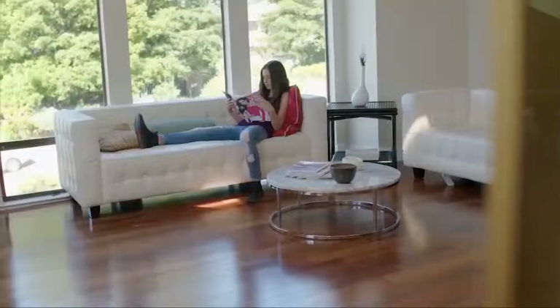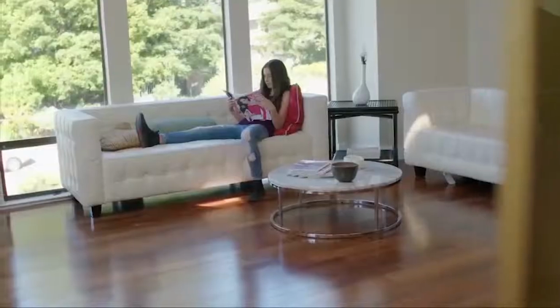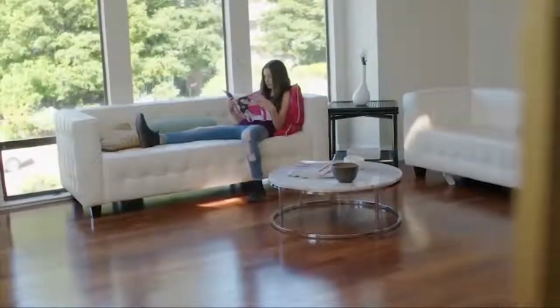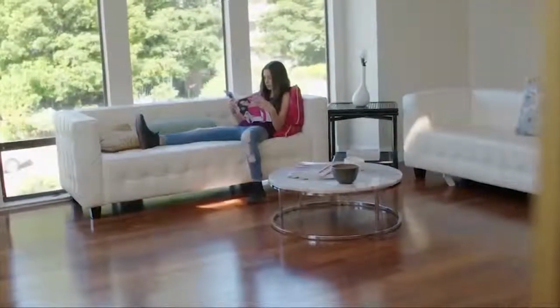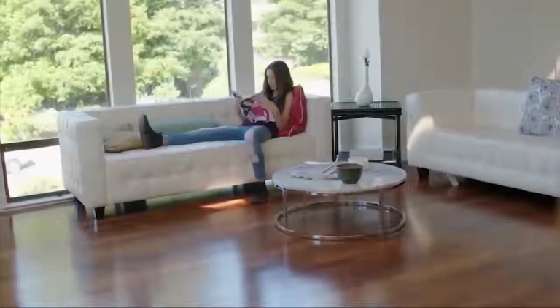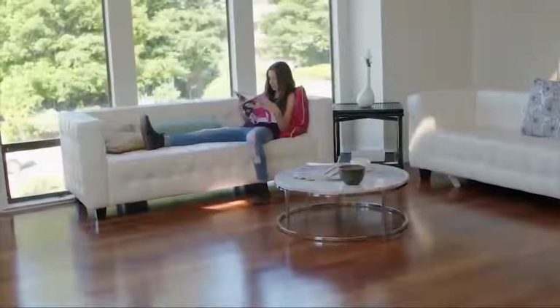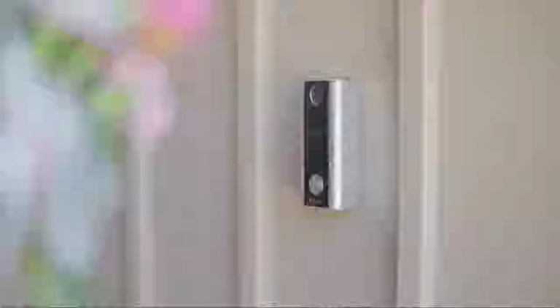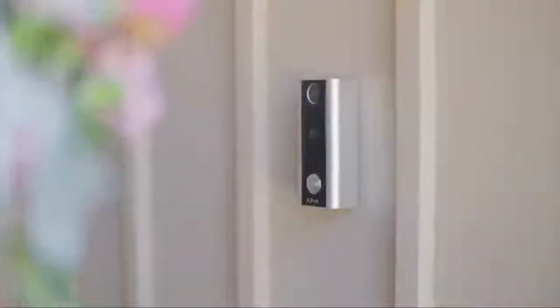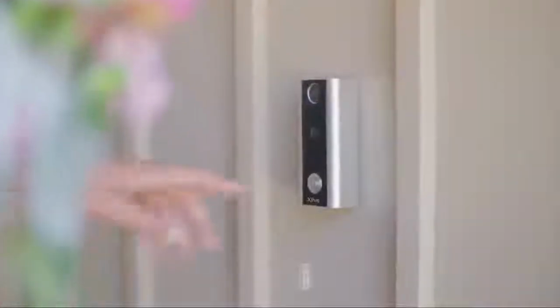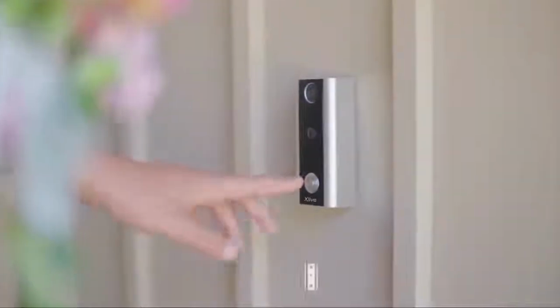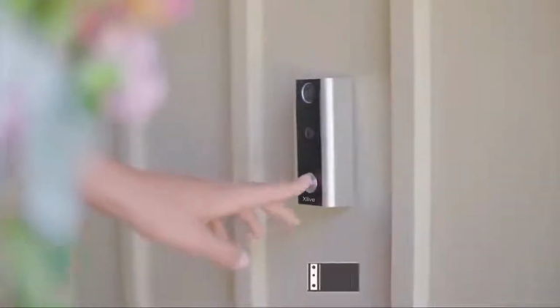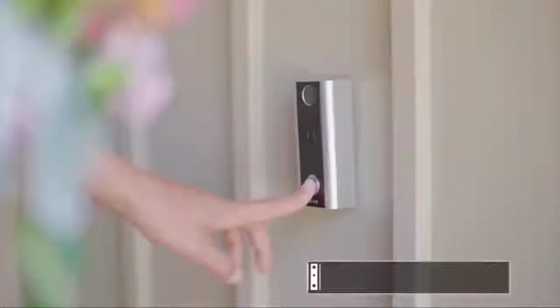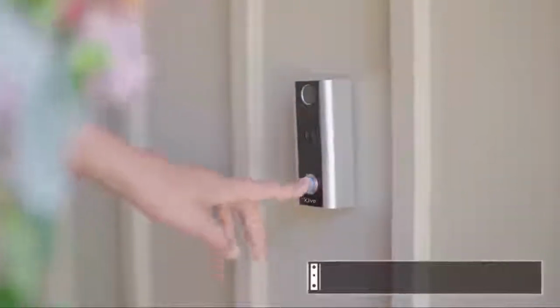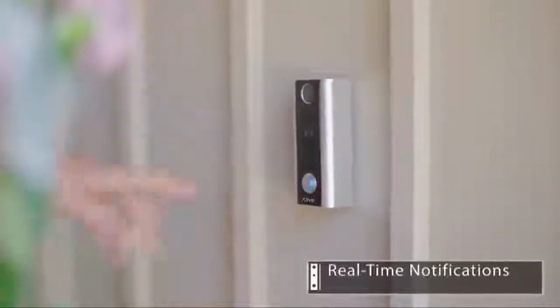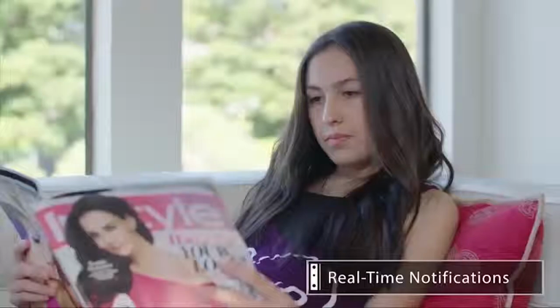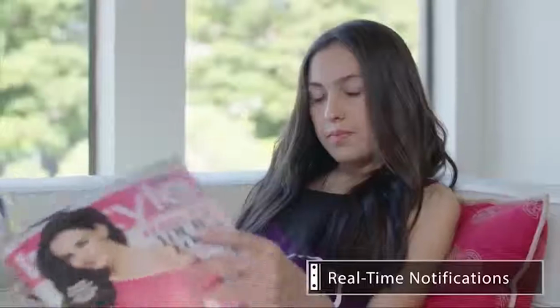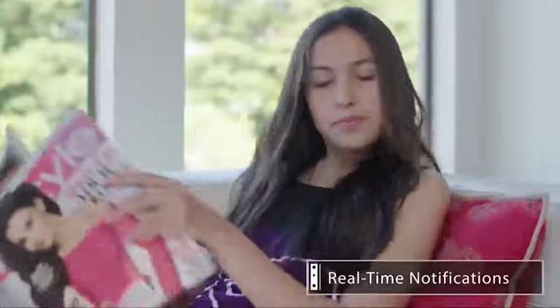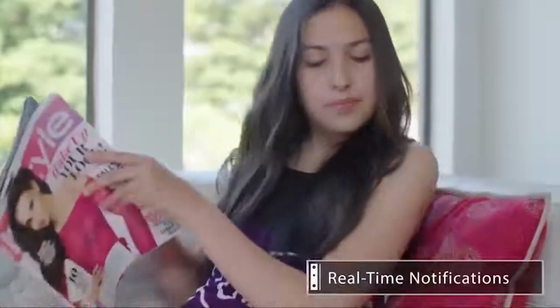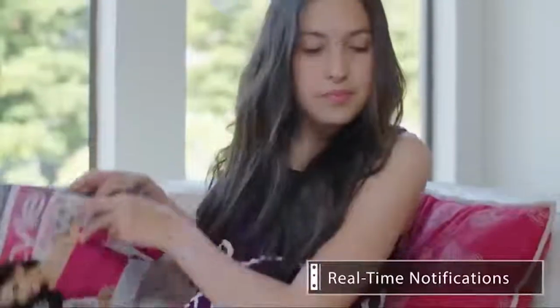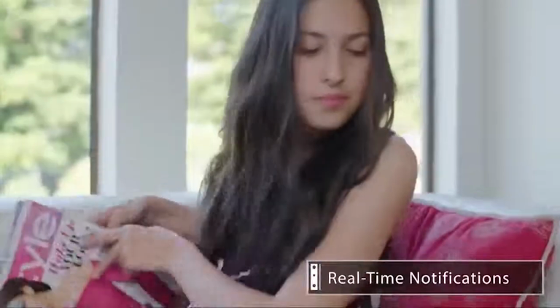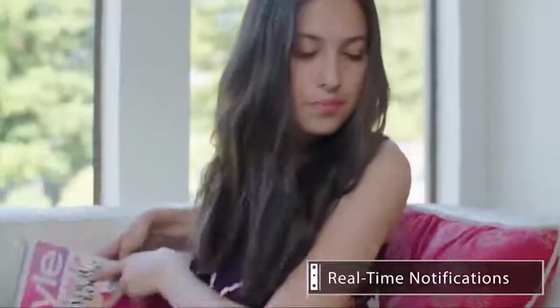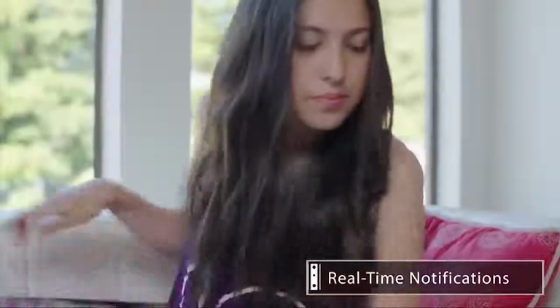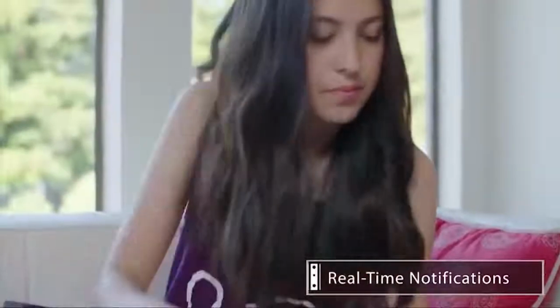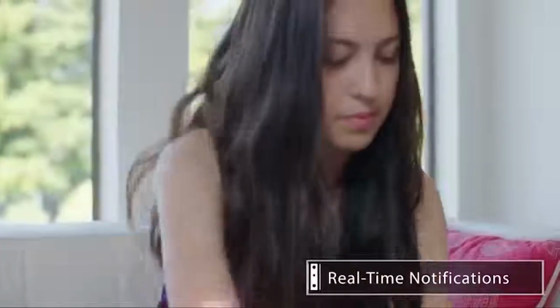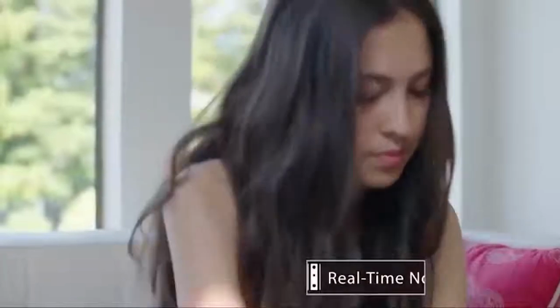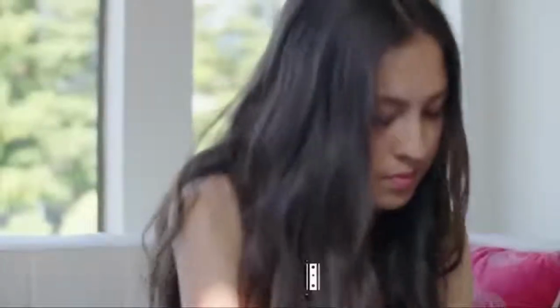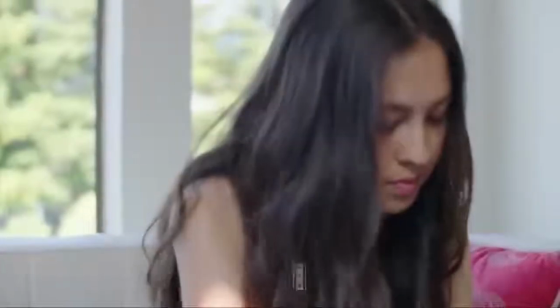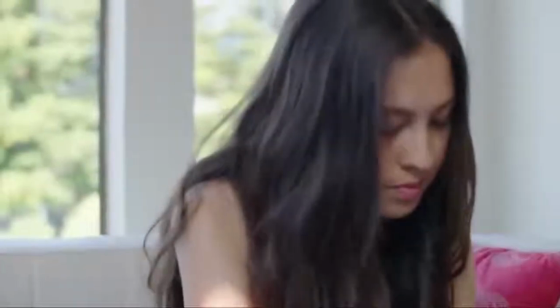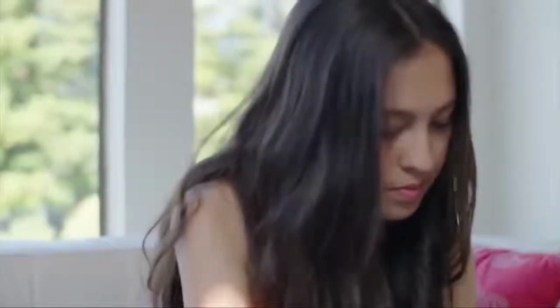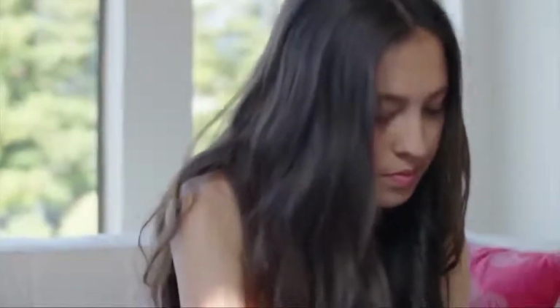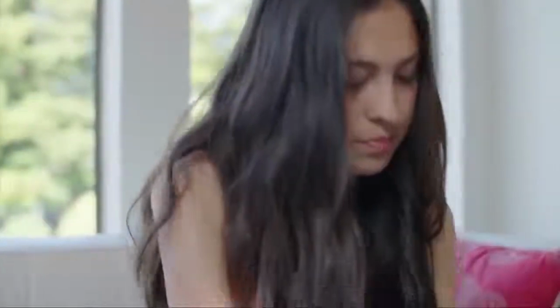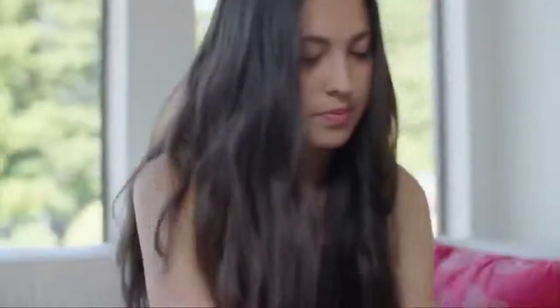With the live view feature, you'll love being able to monitor your front door 24-7 from anywhere in the world, all in real time.